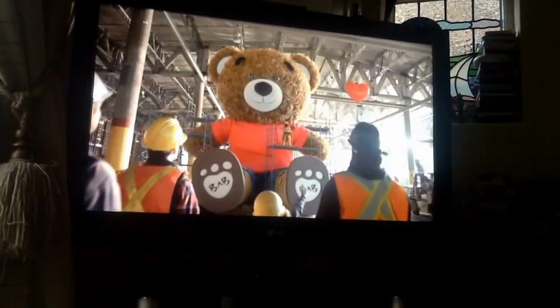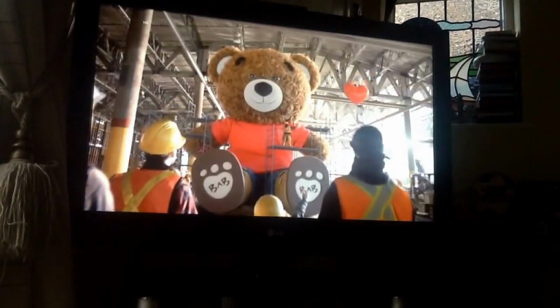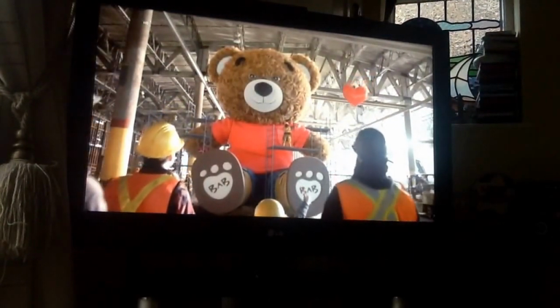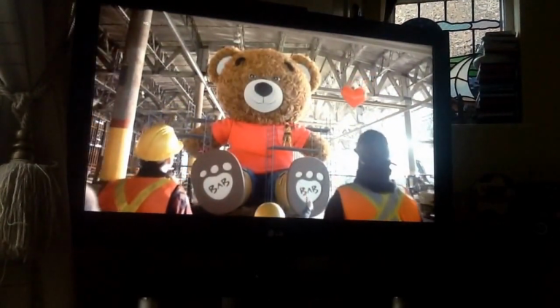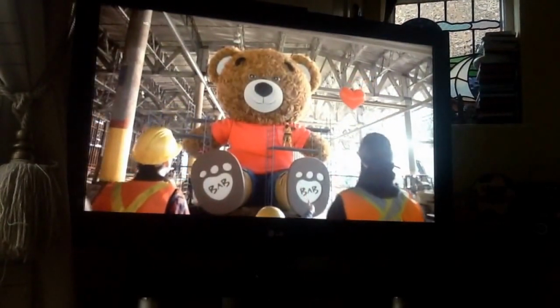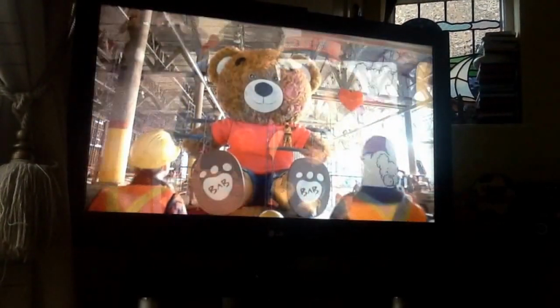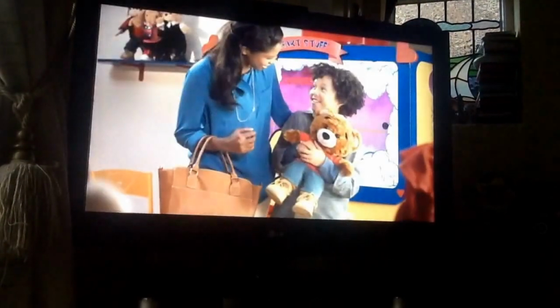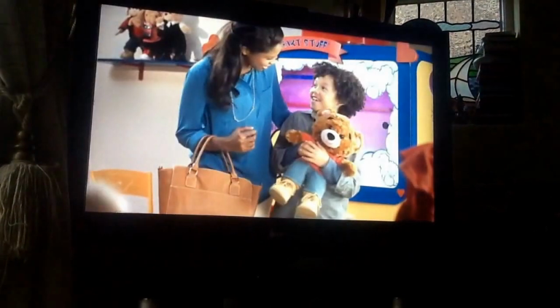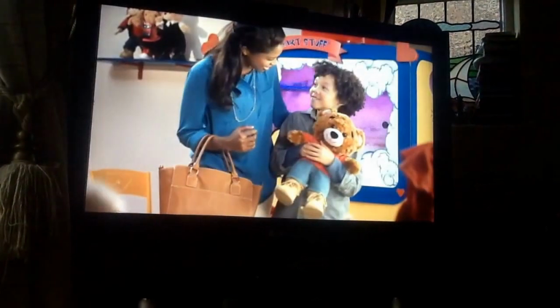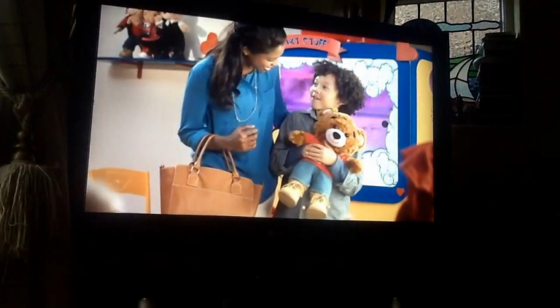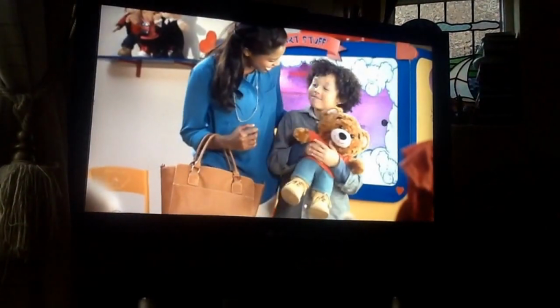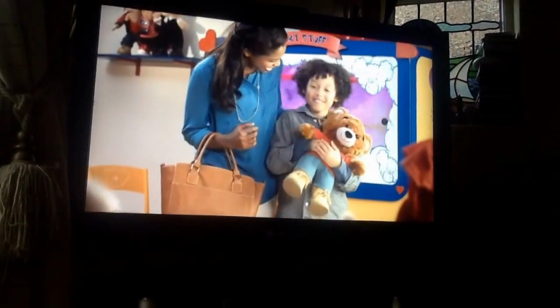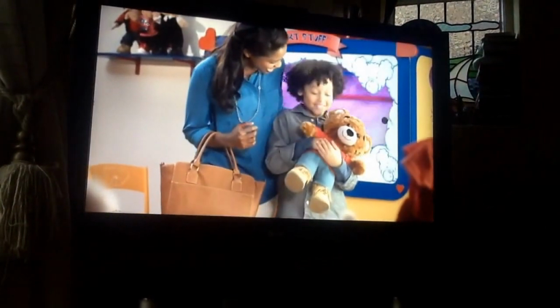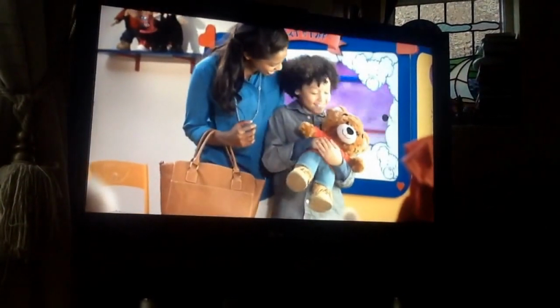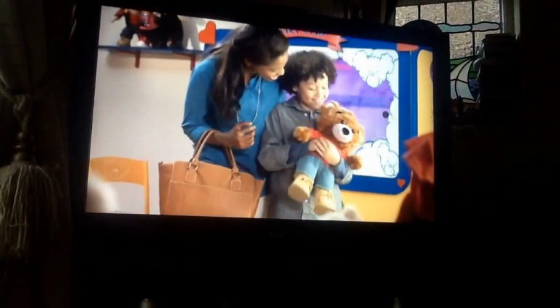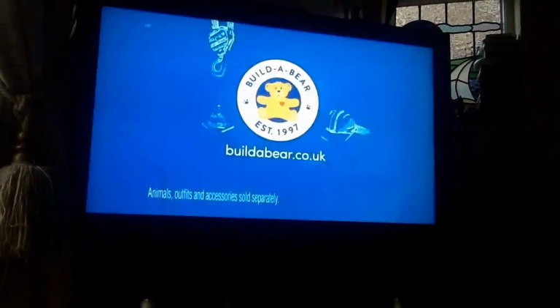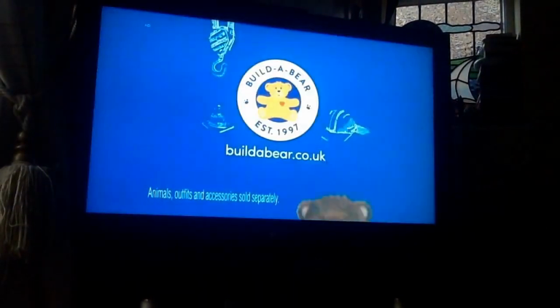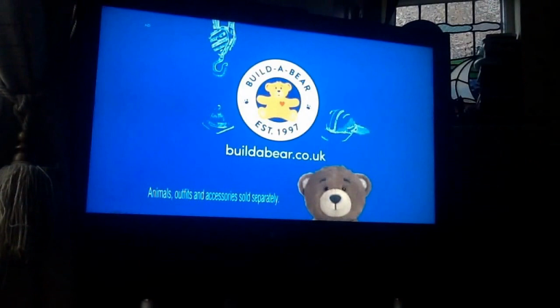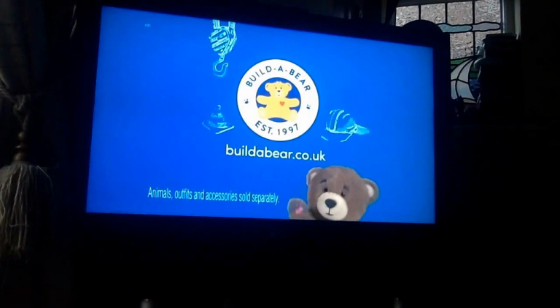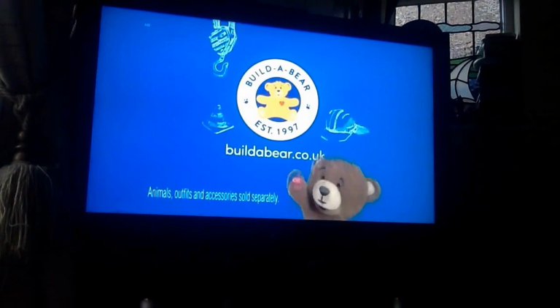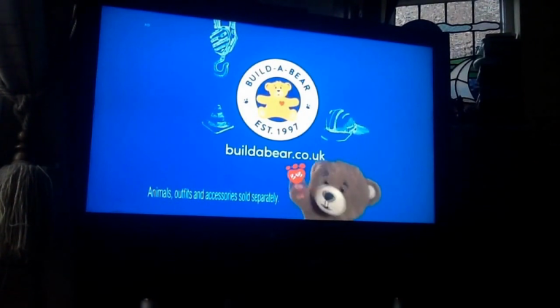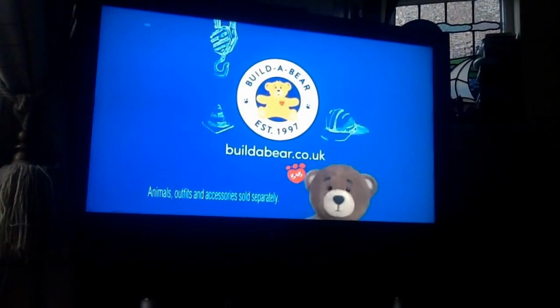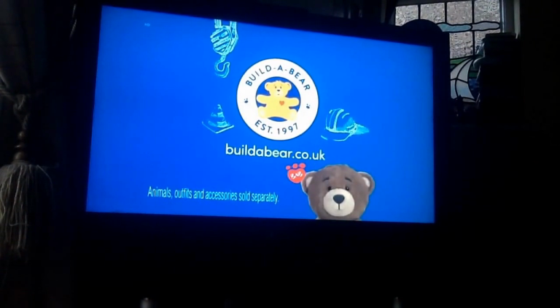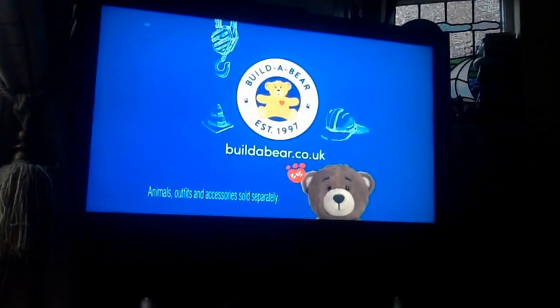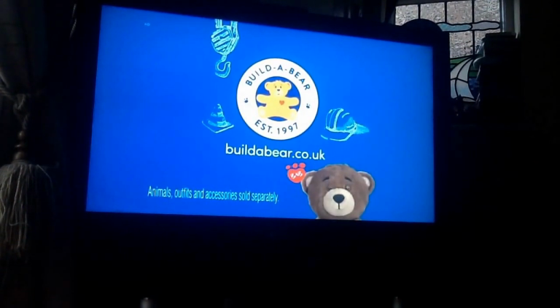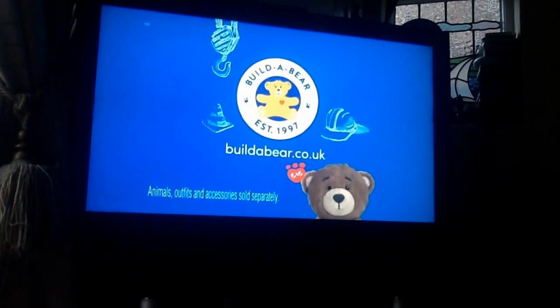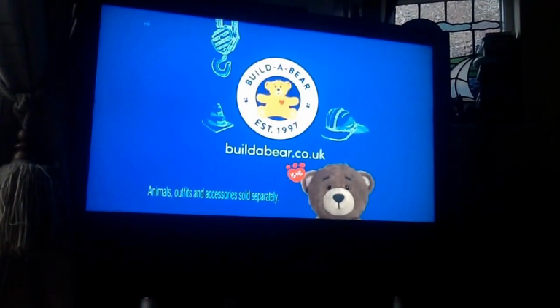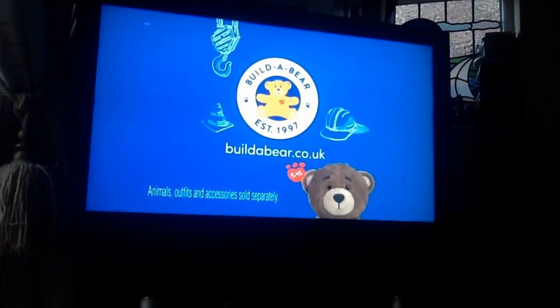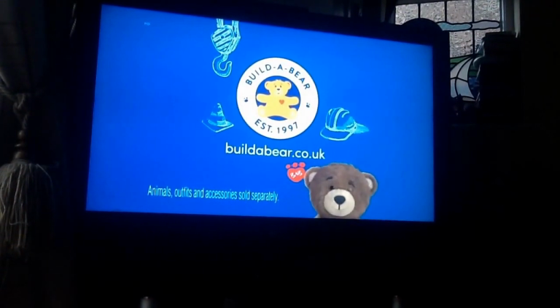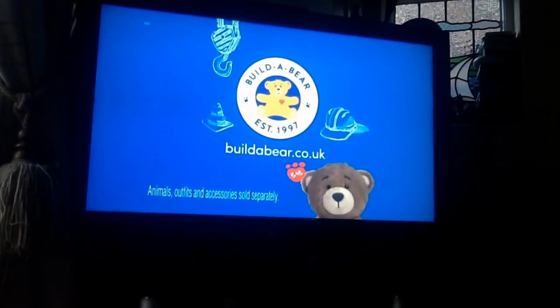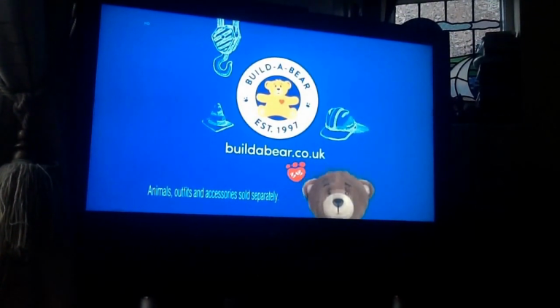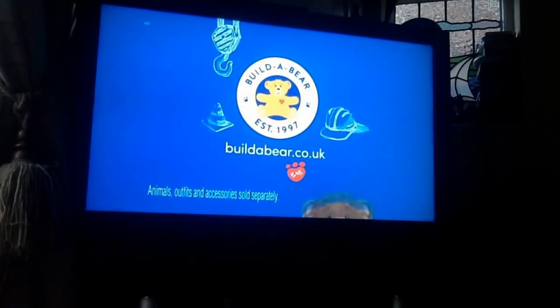Nice job, Woody. Thanks, Ron. Build a bow workshop — the most fun you'll ever make!